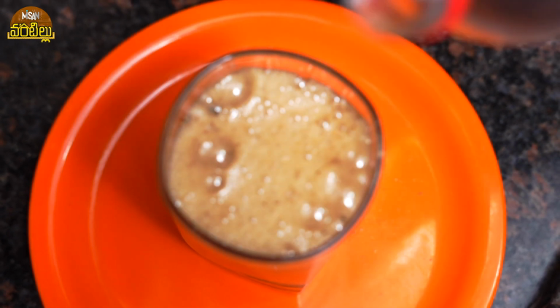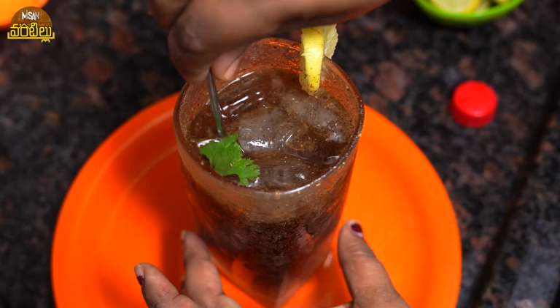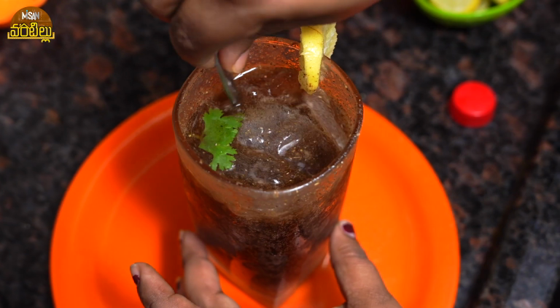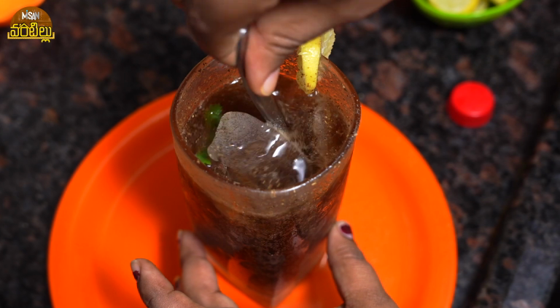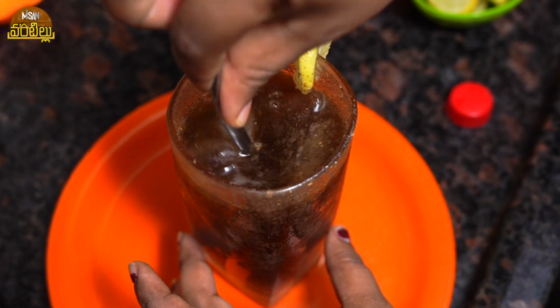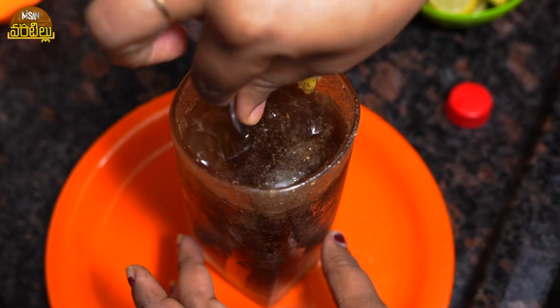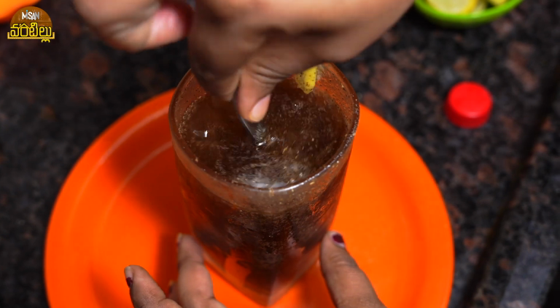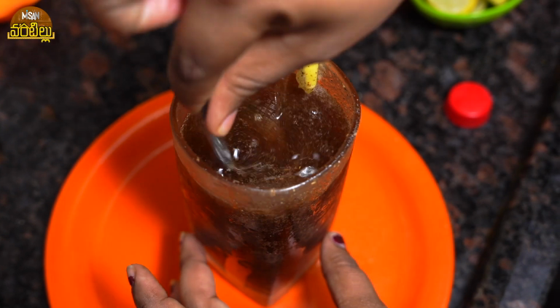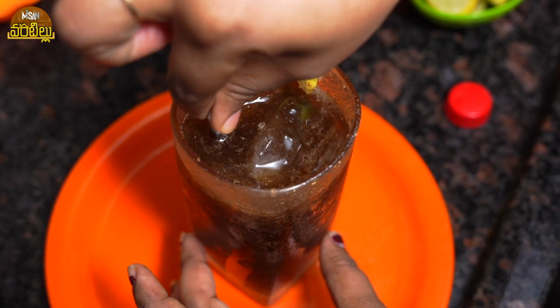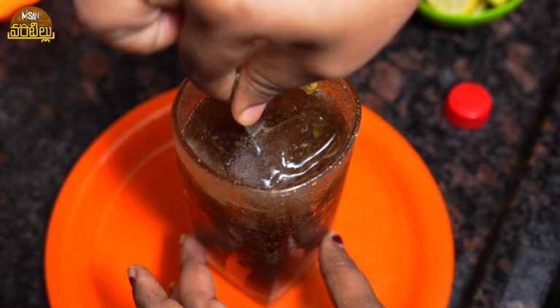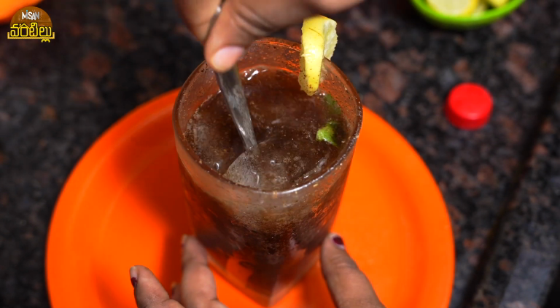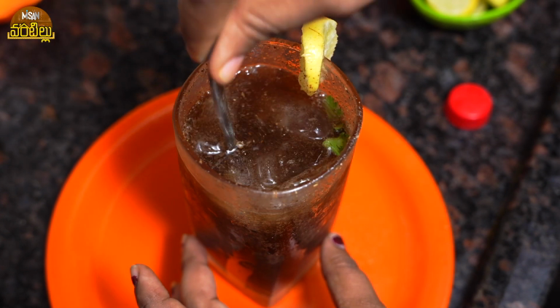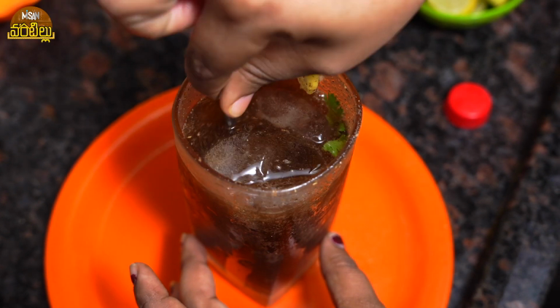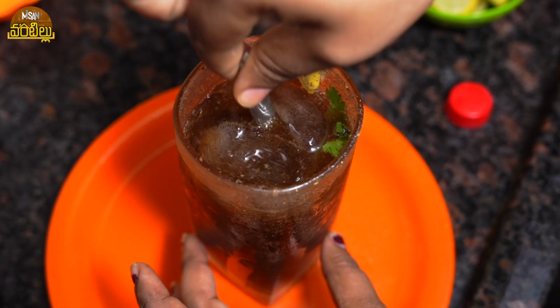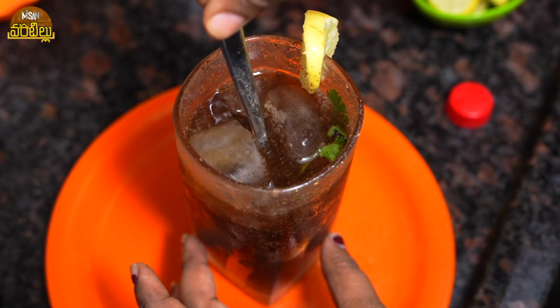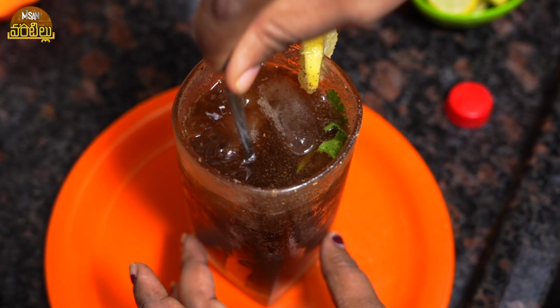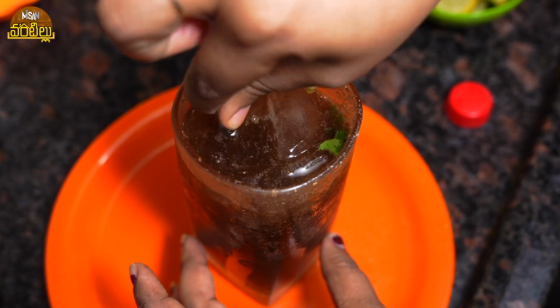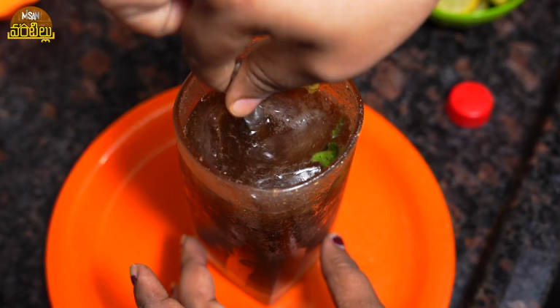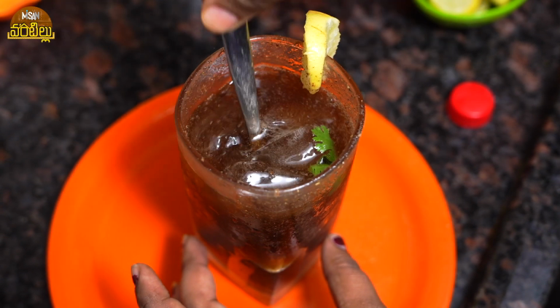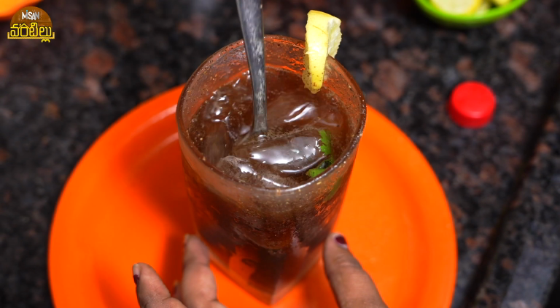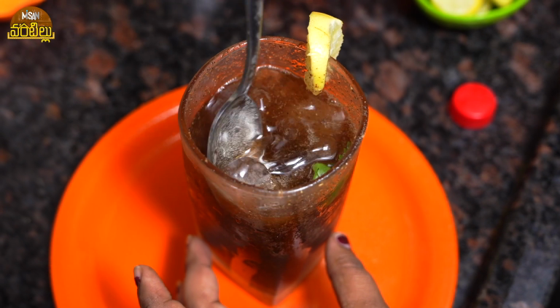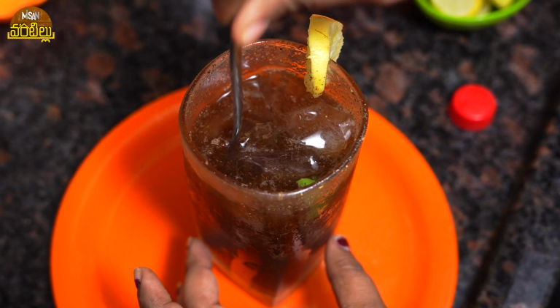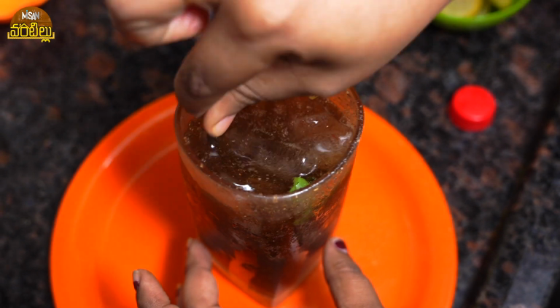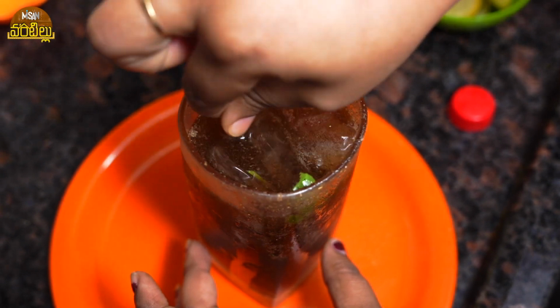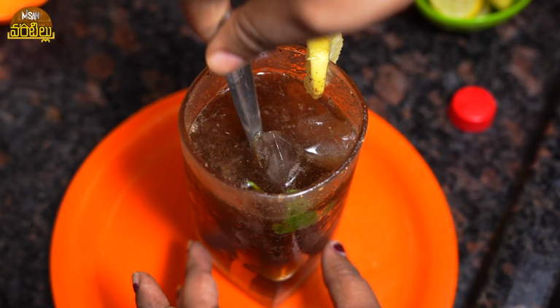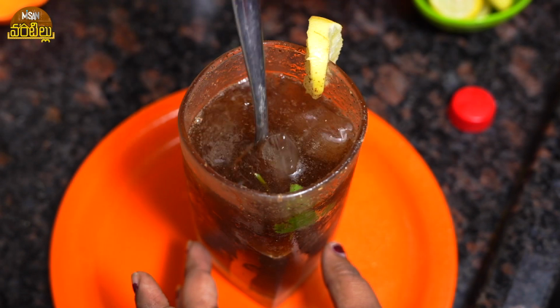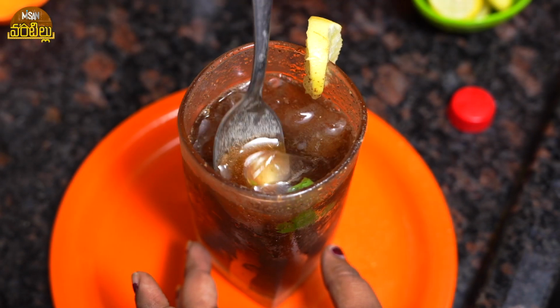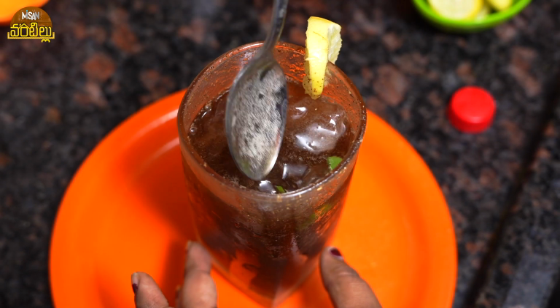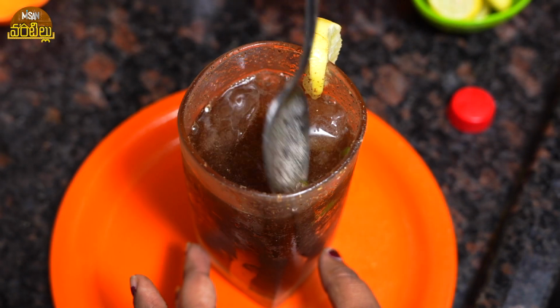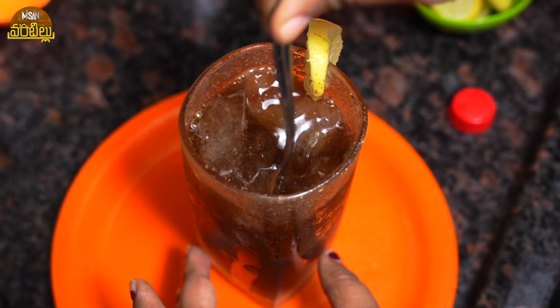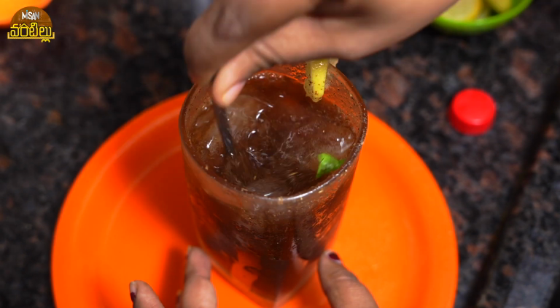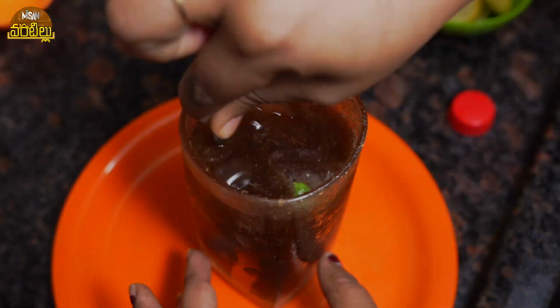That's it, the masala coke is ready. It's very tasty. Let's try it.